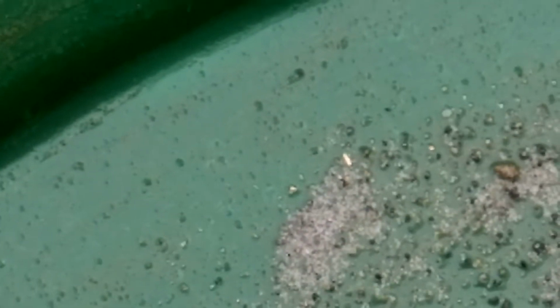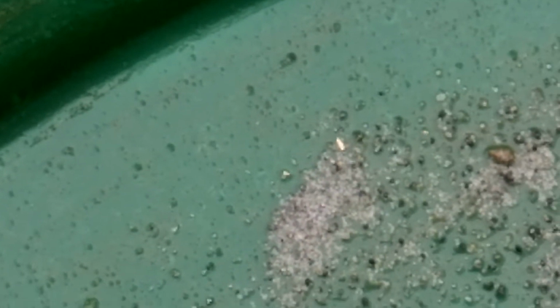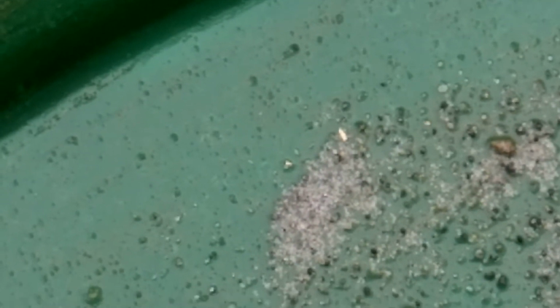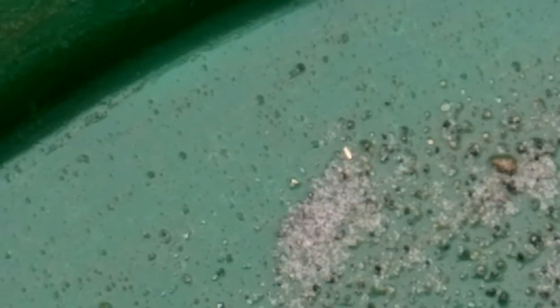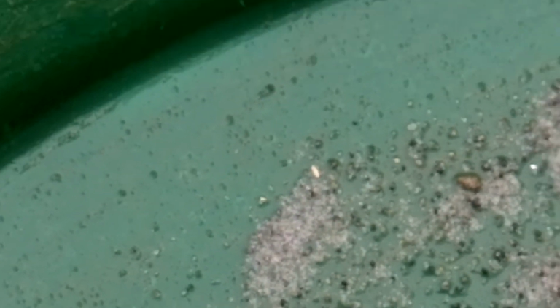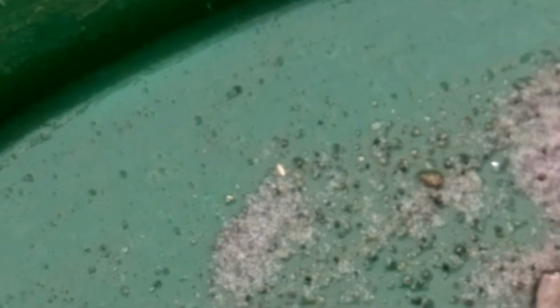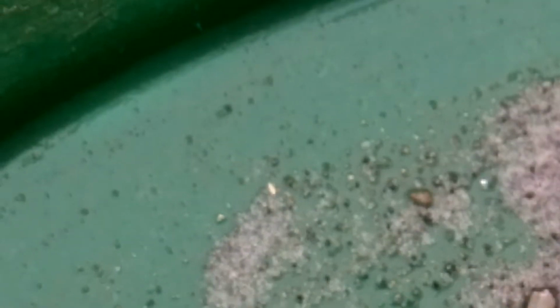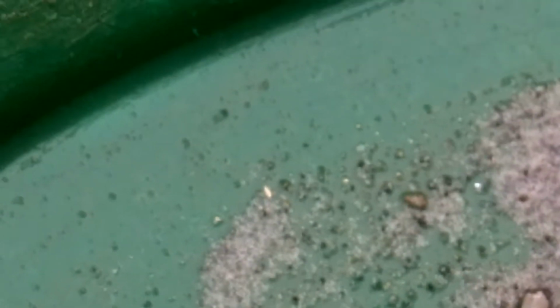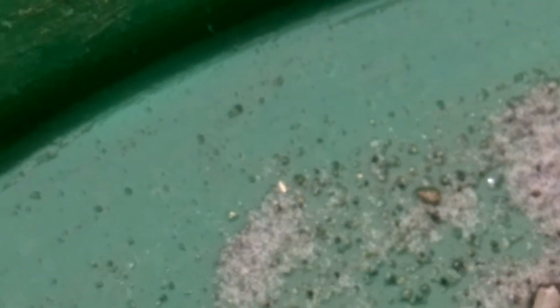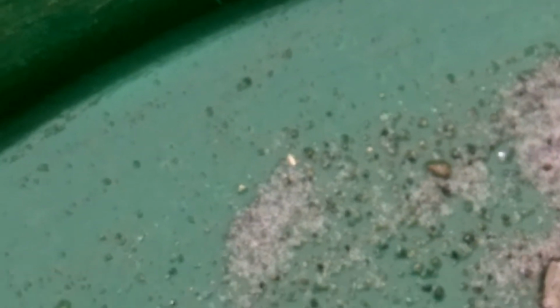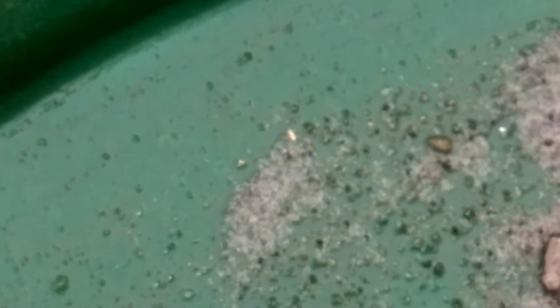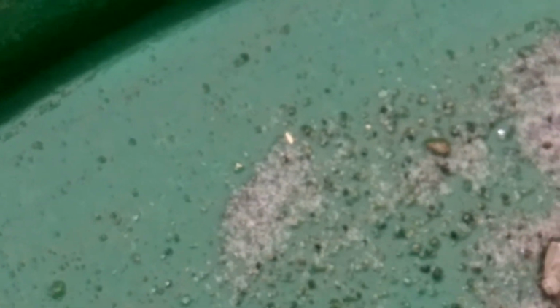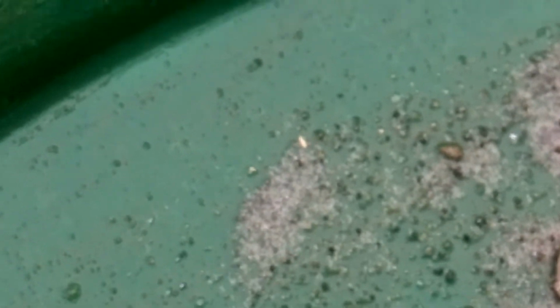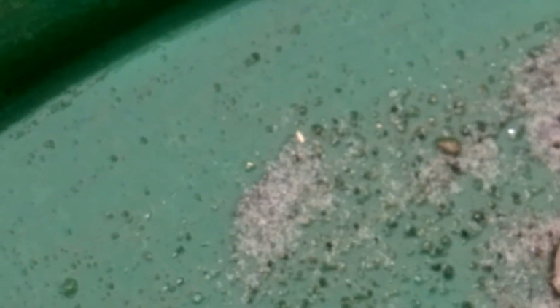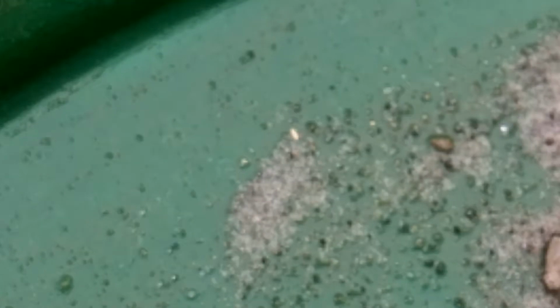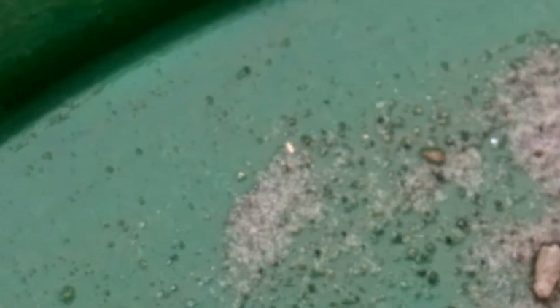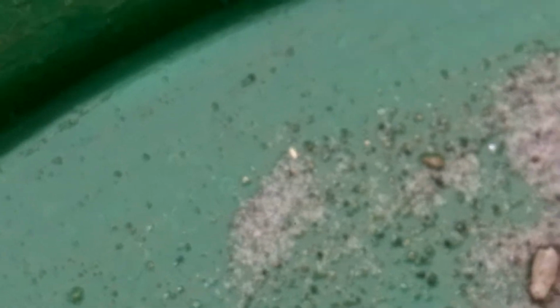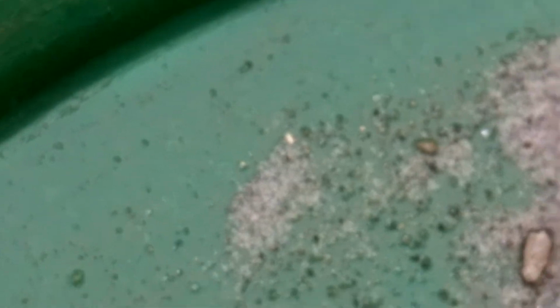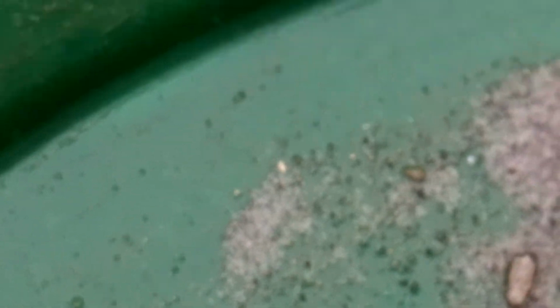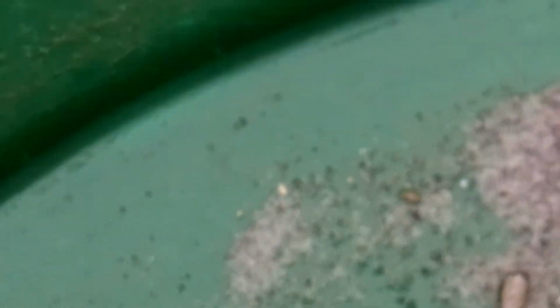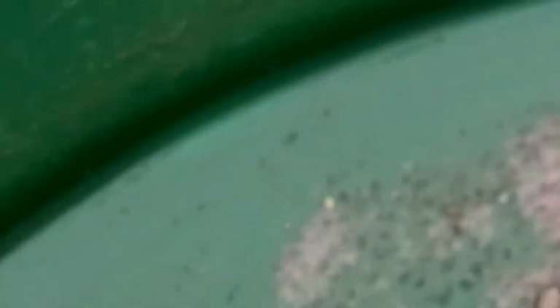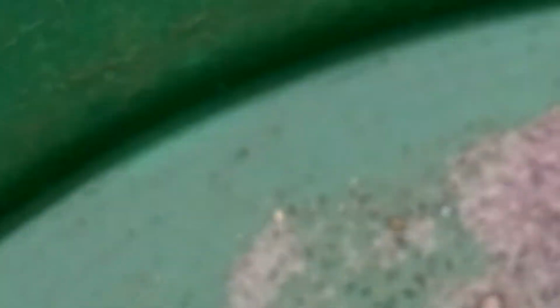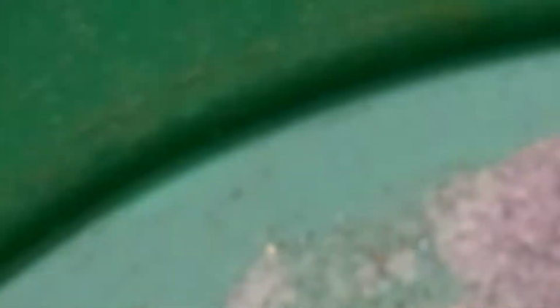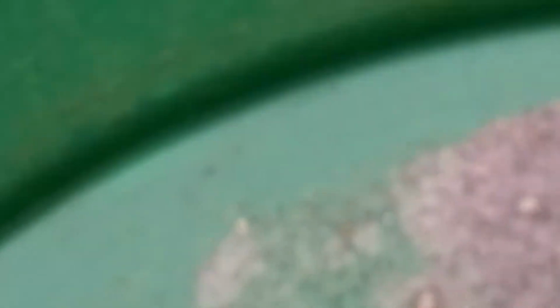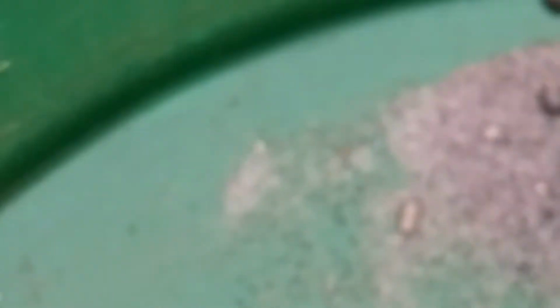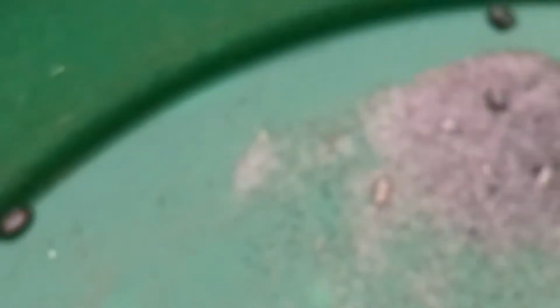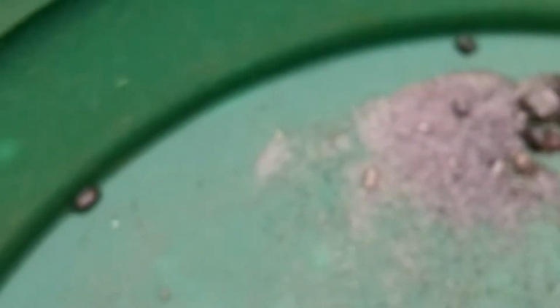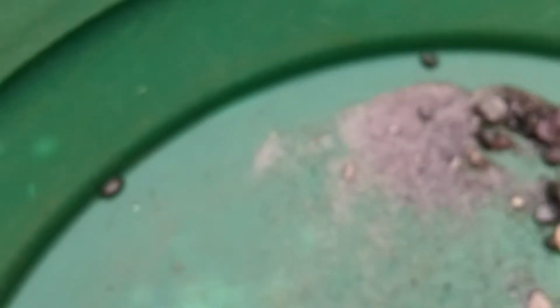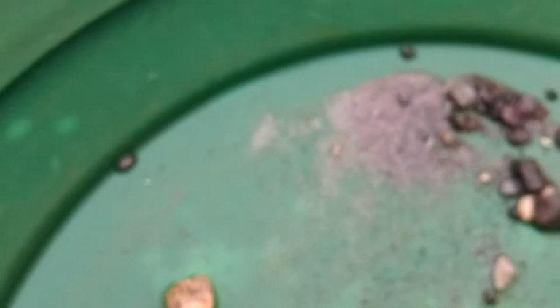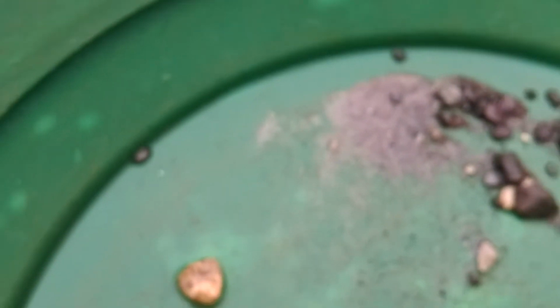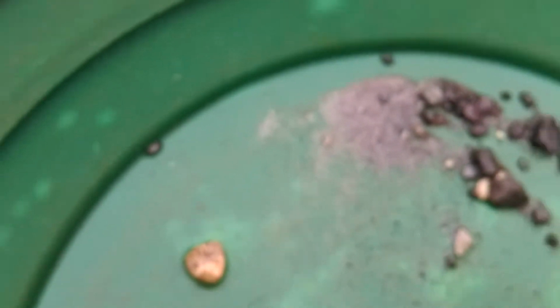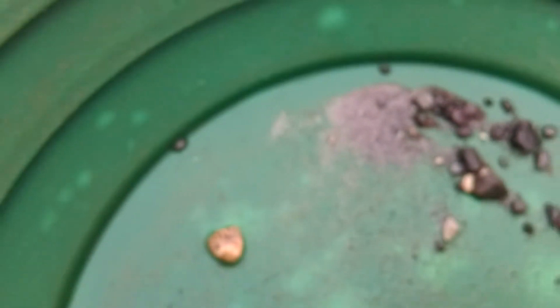Can you see that tiny piece of wire gold there? Not bad, eh?